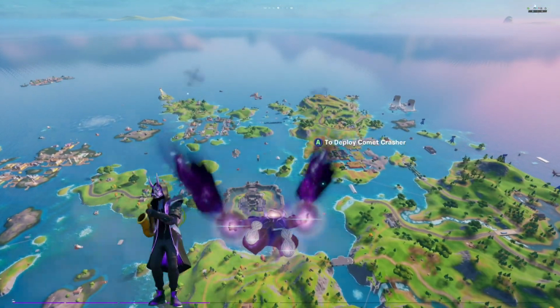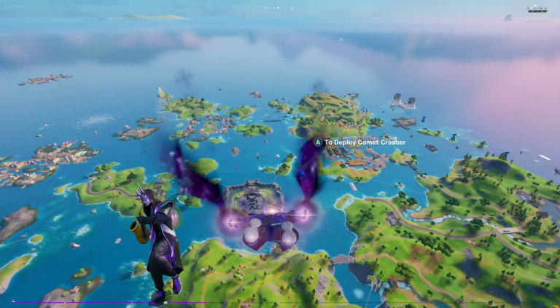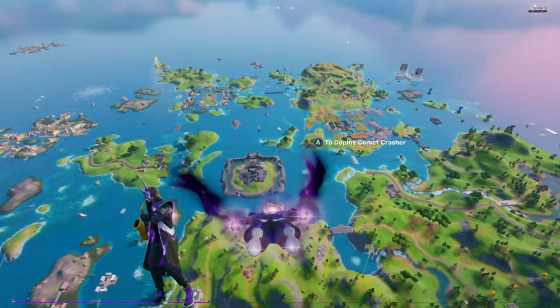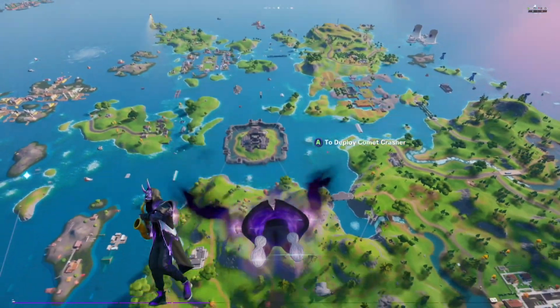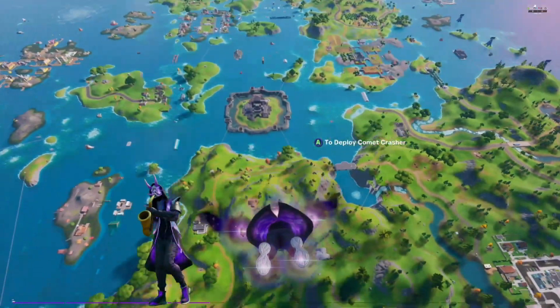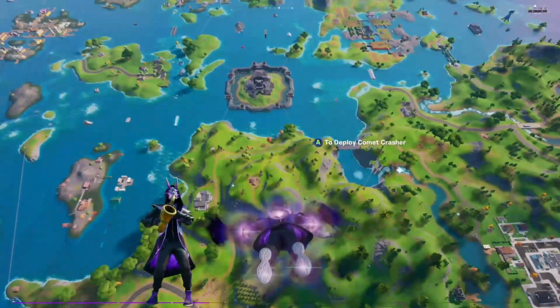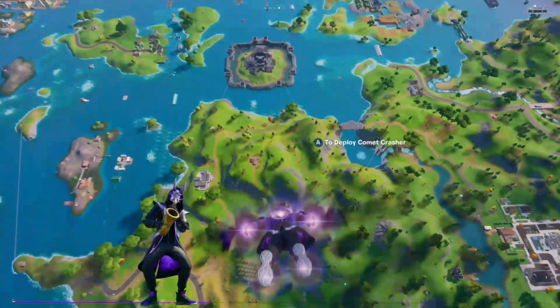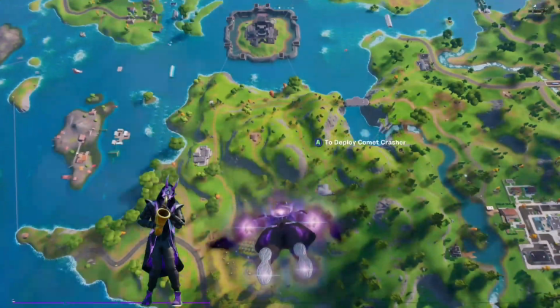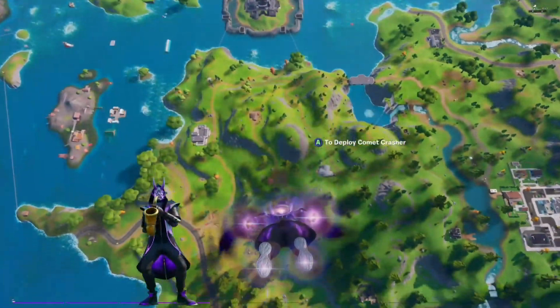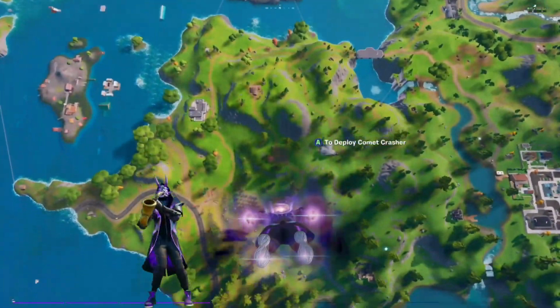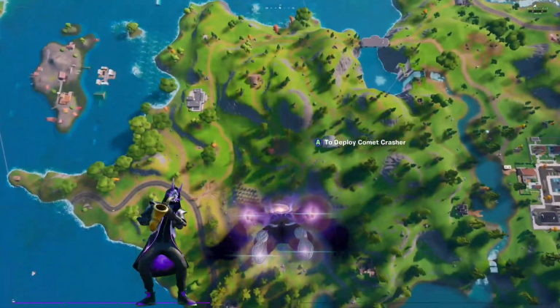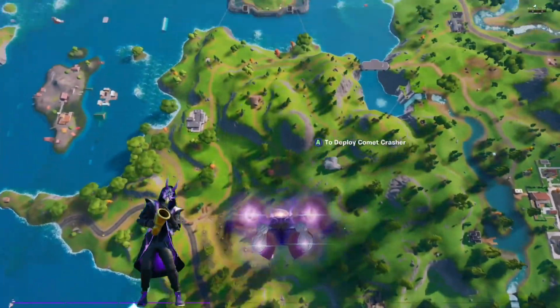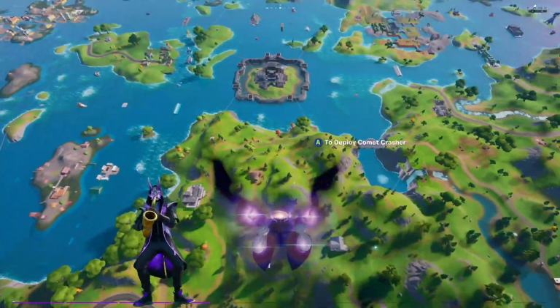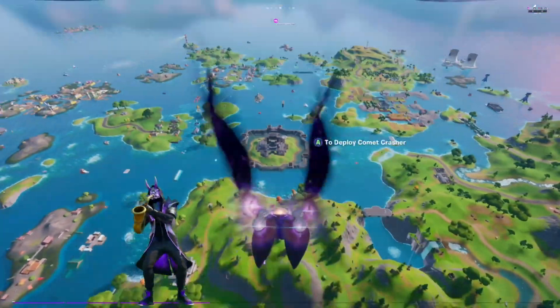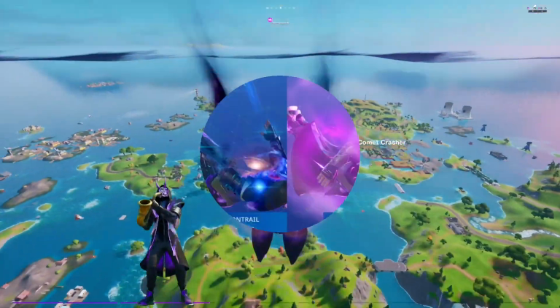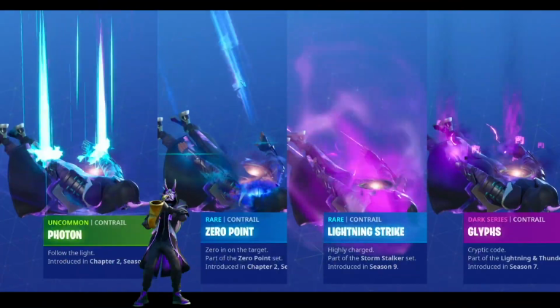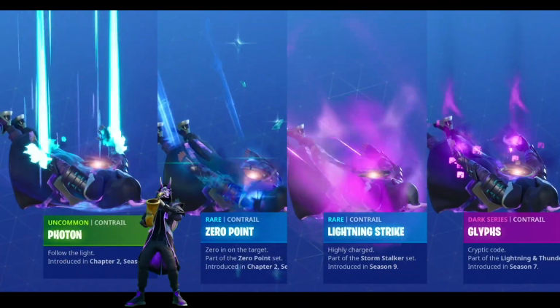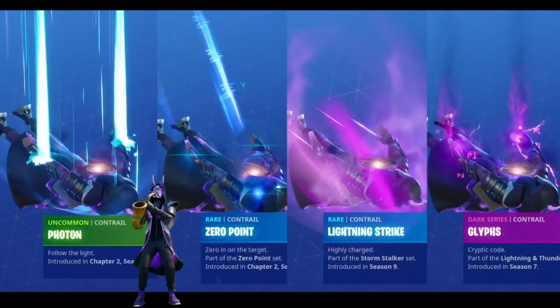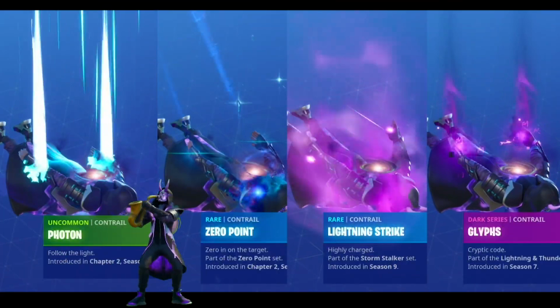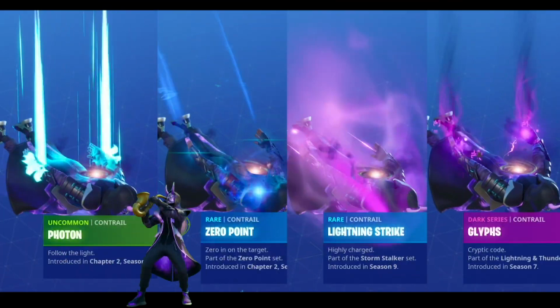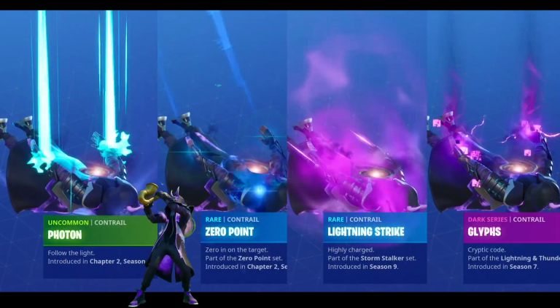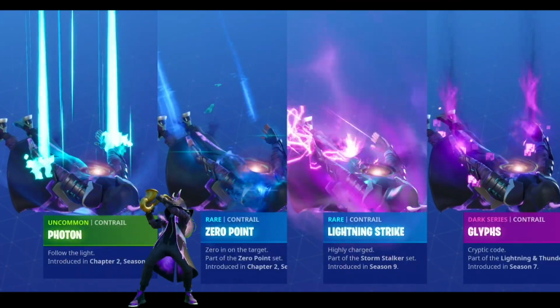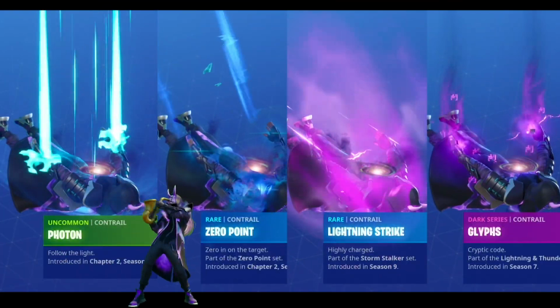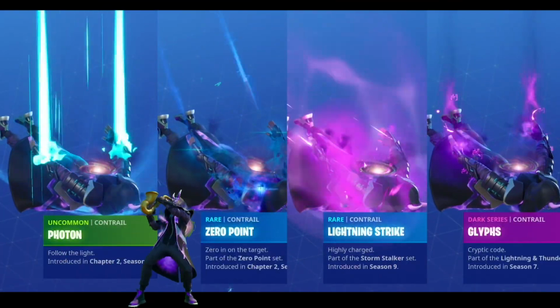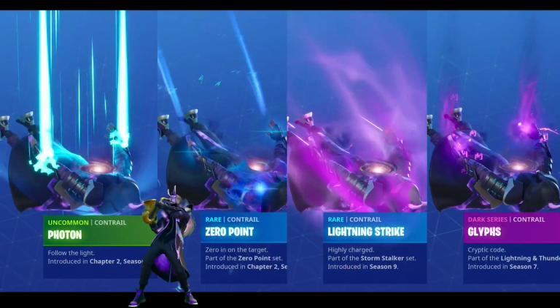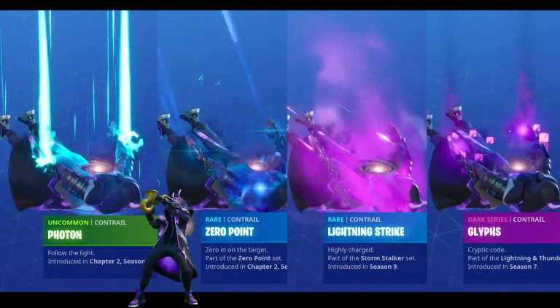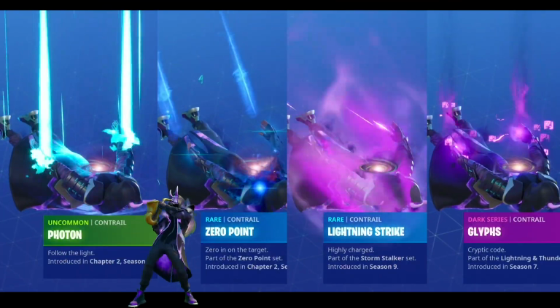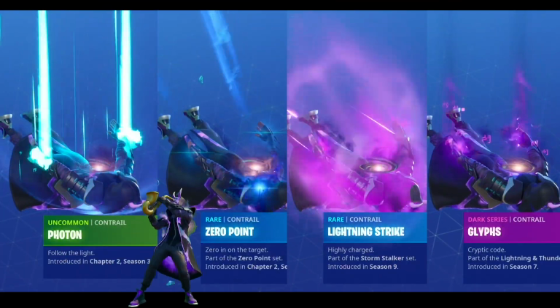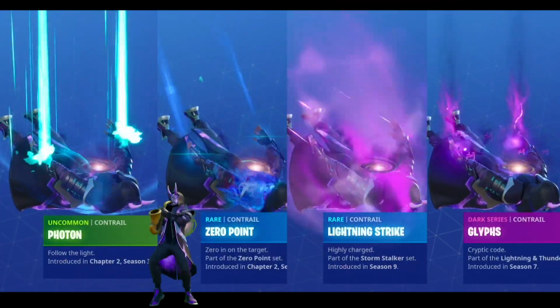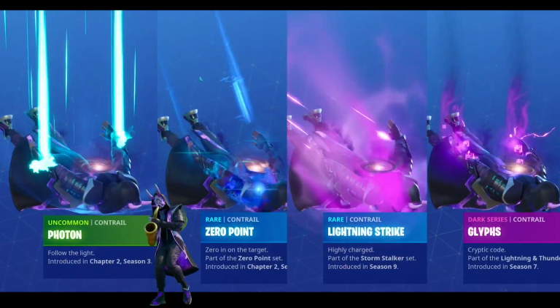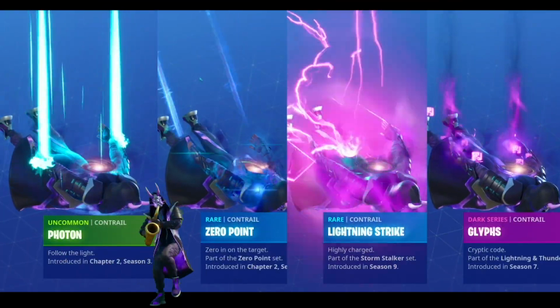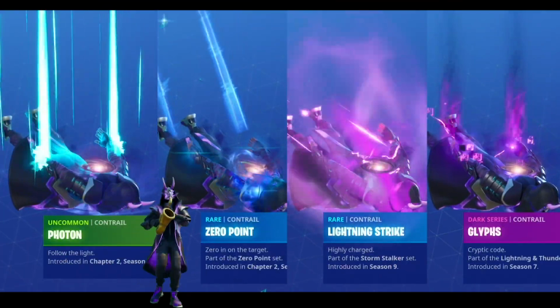Photon is a really nice contrail from this battle pass, and Zero Point, Lightning Strike, and Glyphs all make for their own great combos.